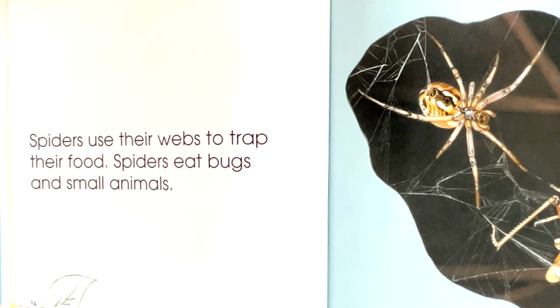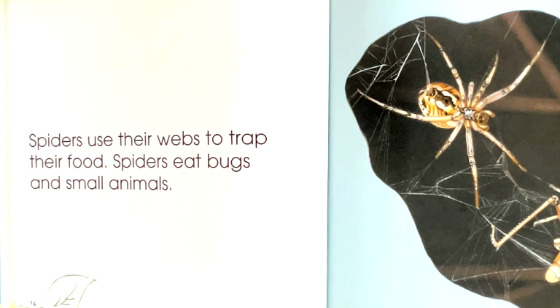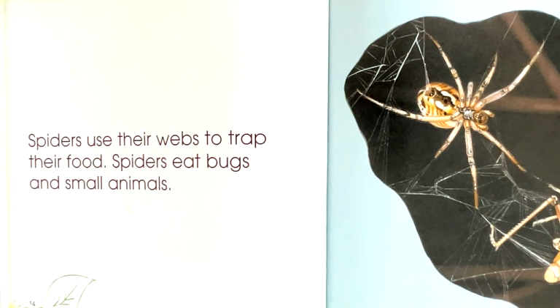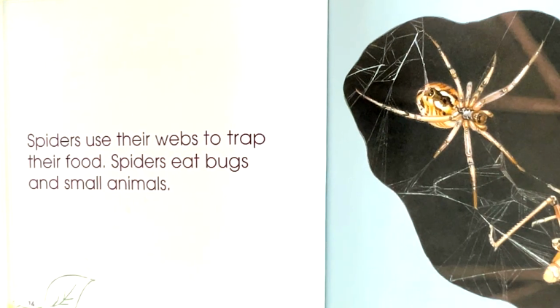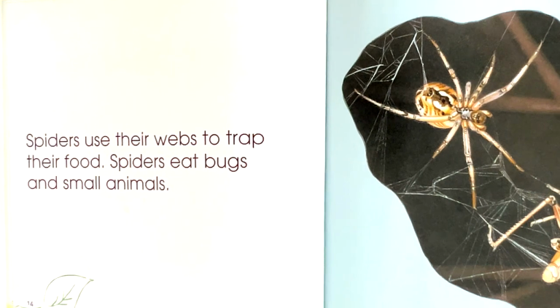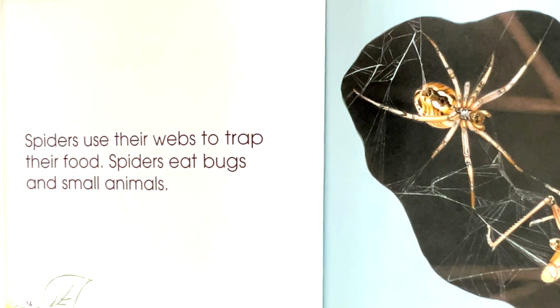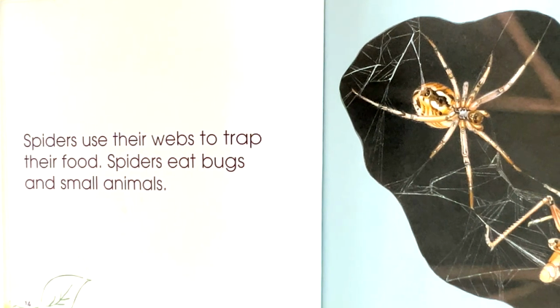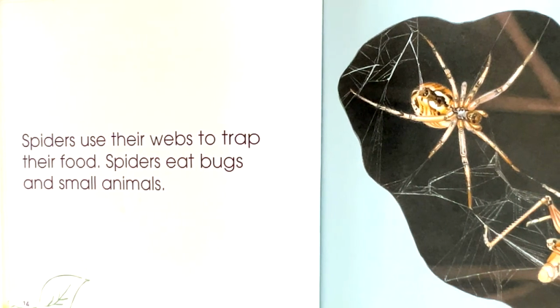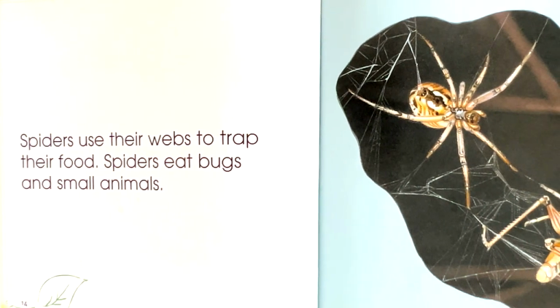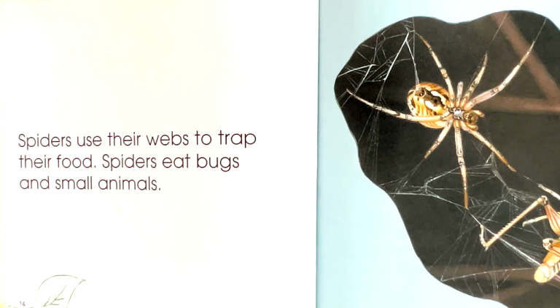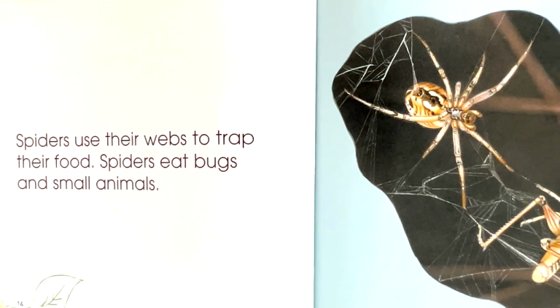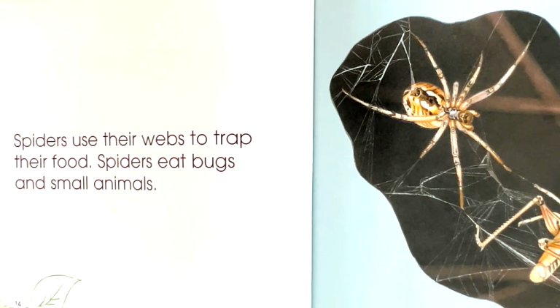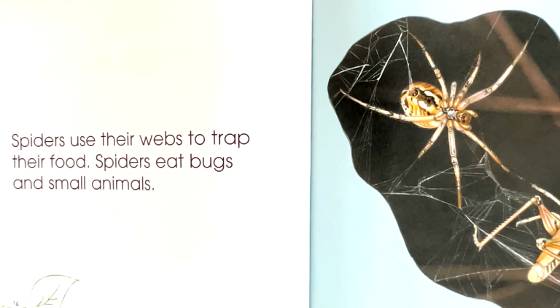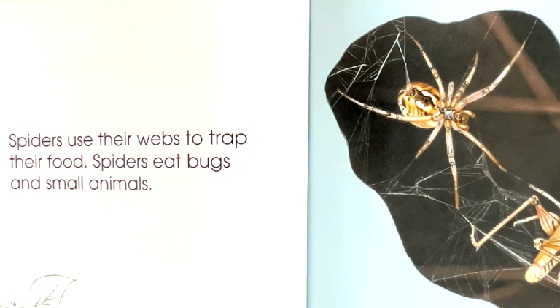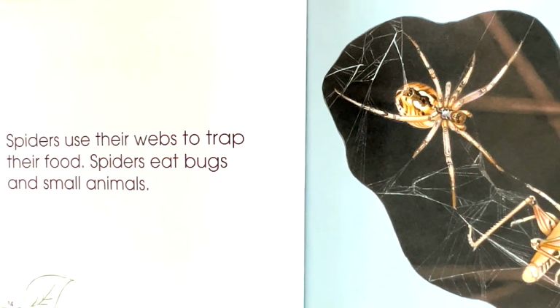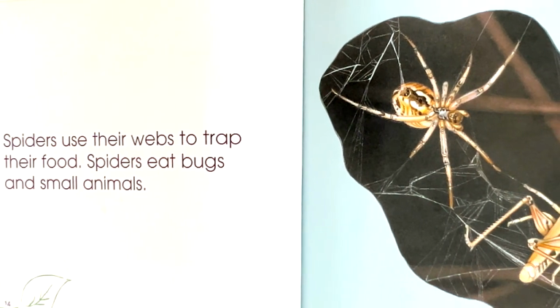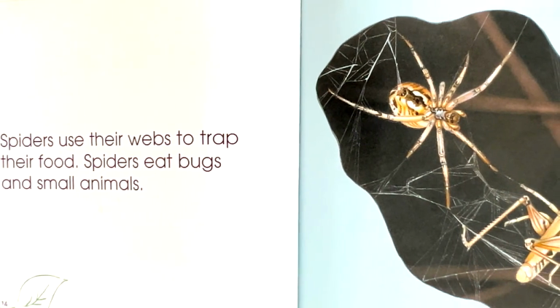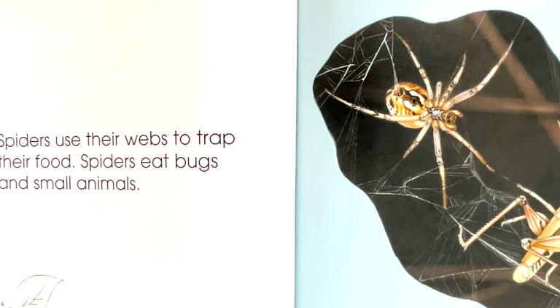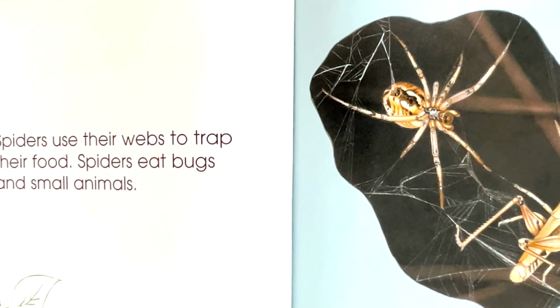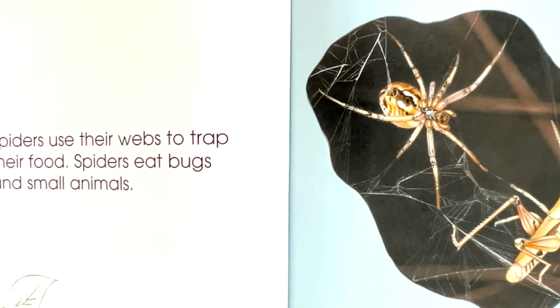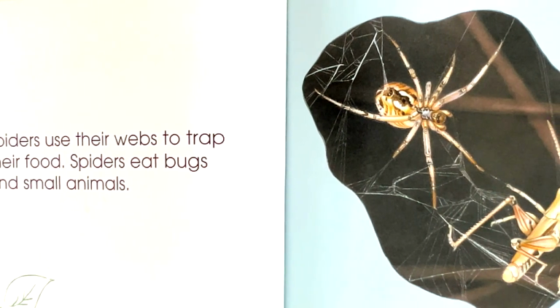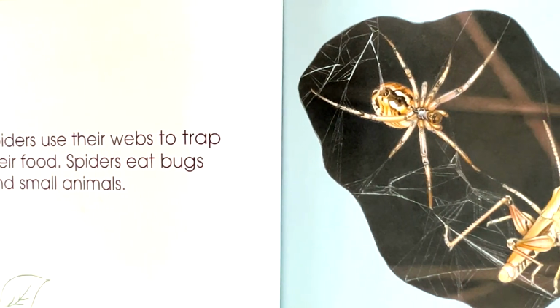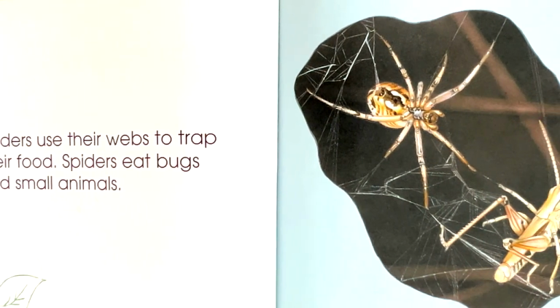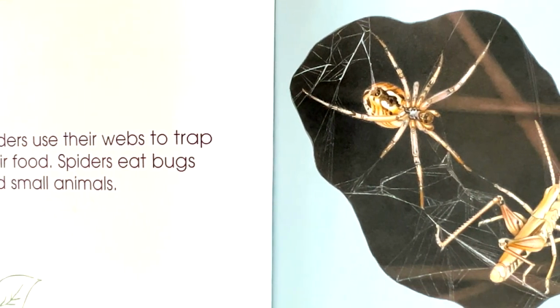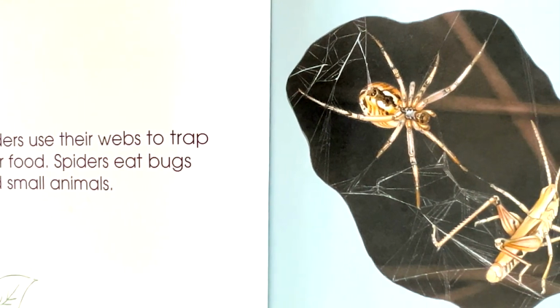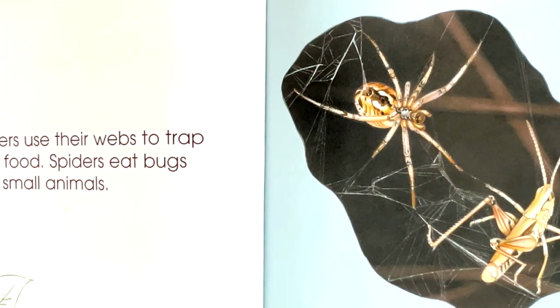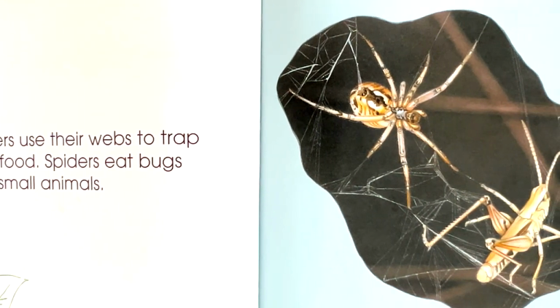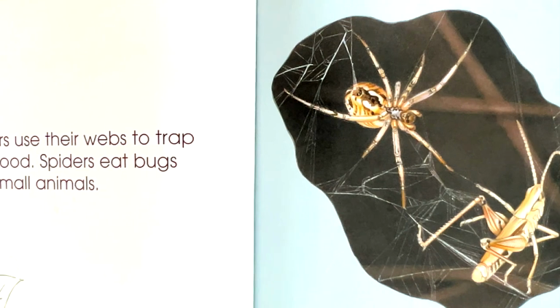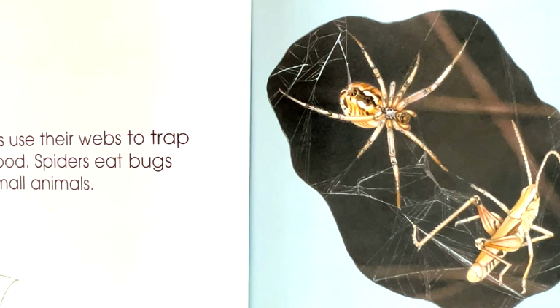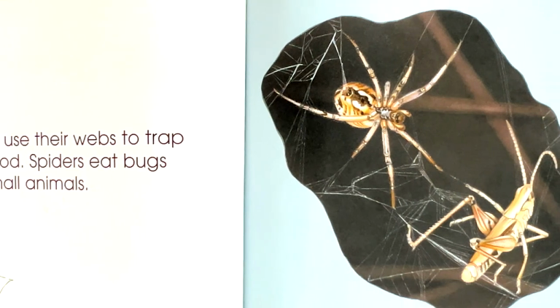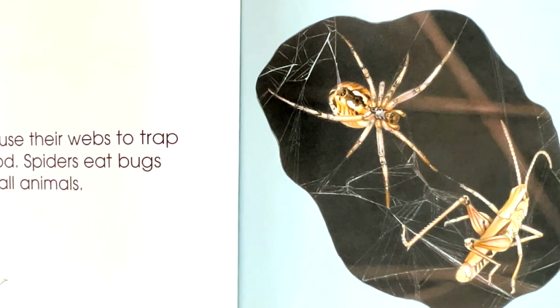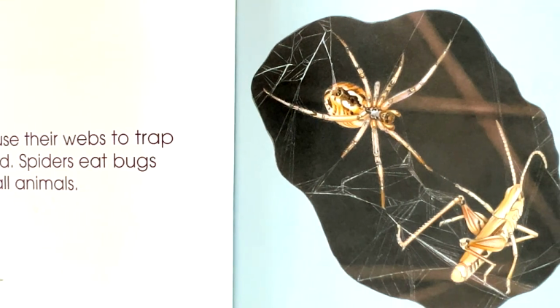Spiders use their webs to trap their food. Spiders eat bugs and small animals.